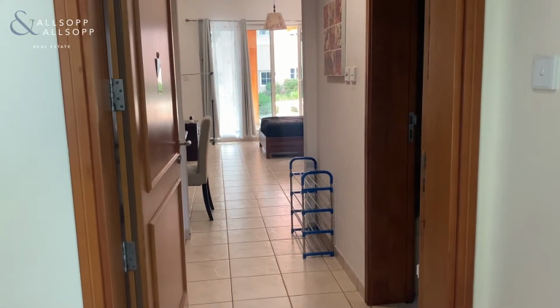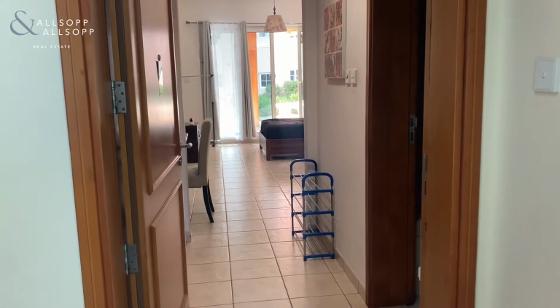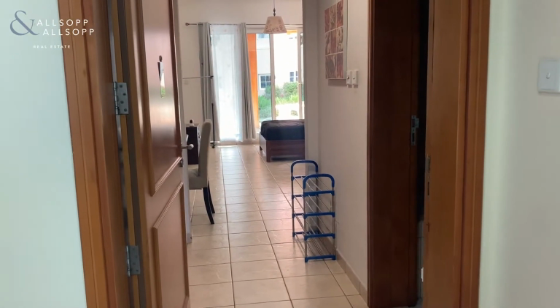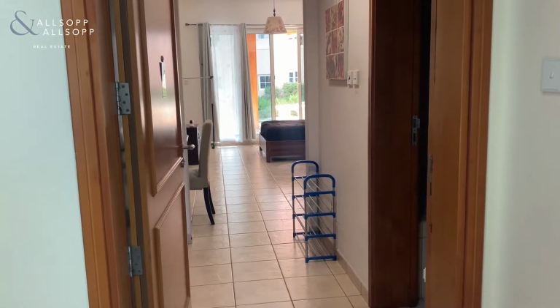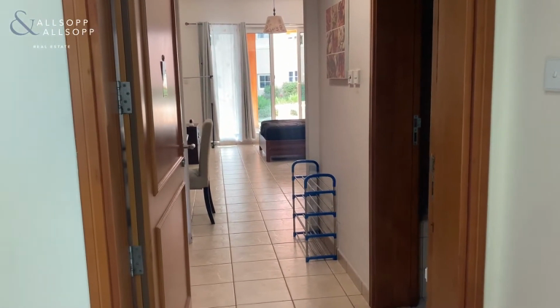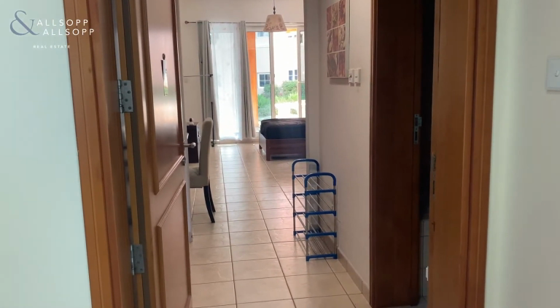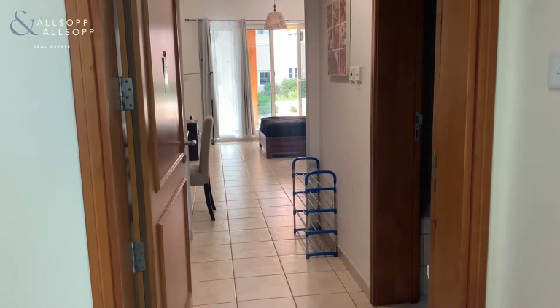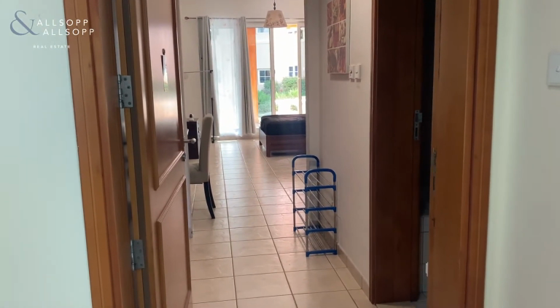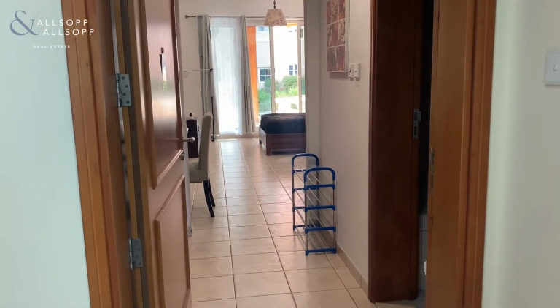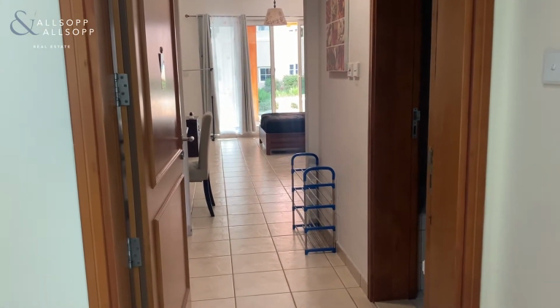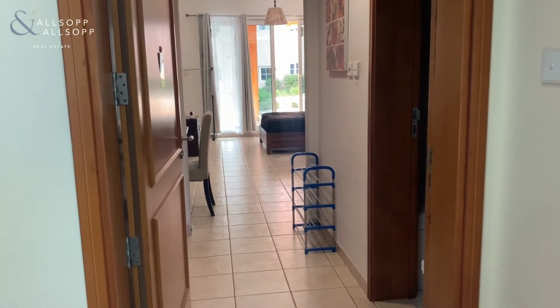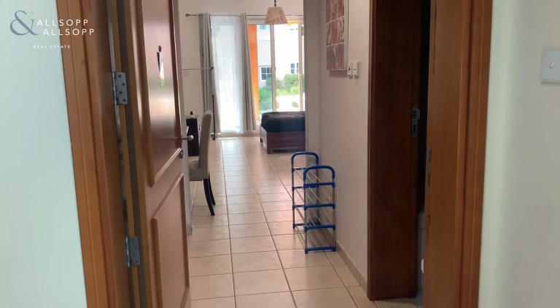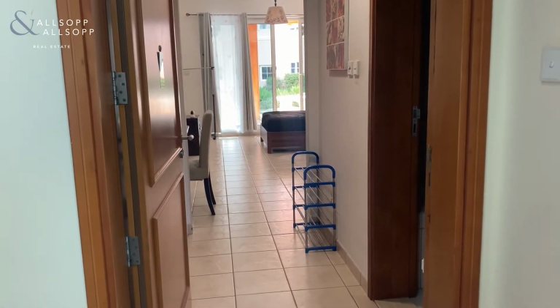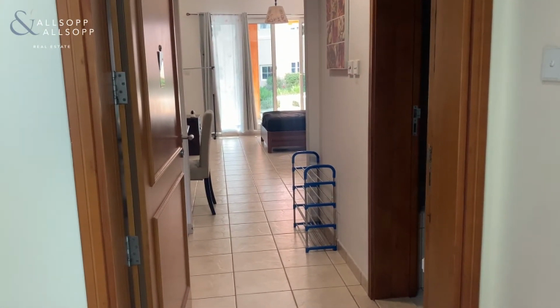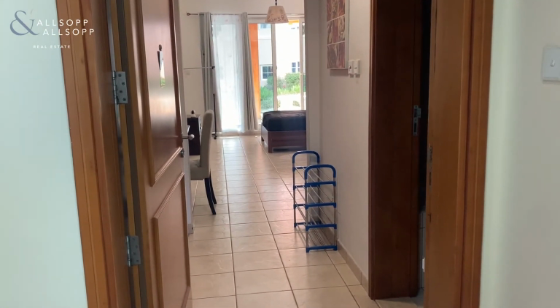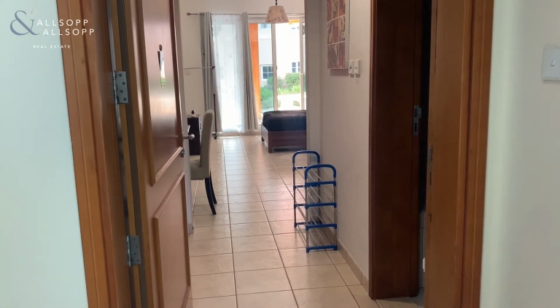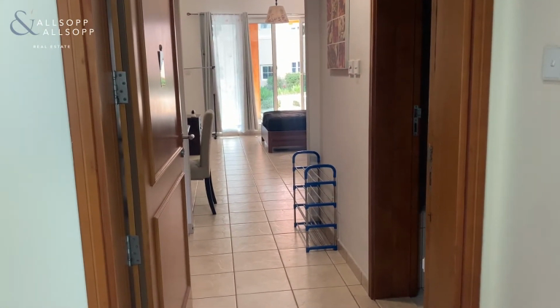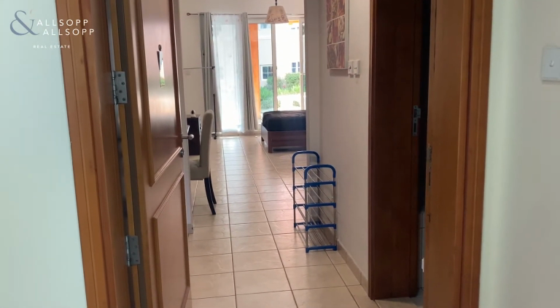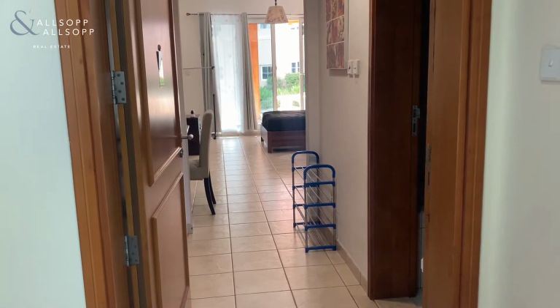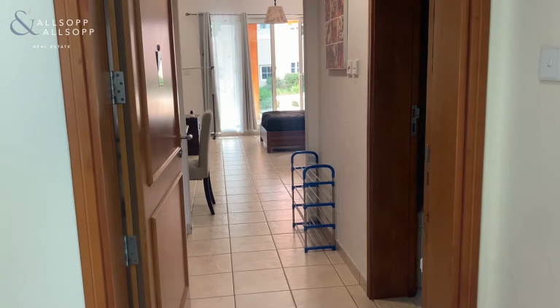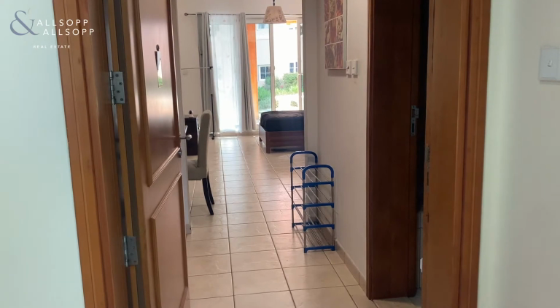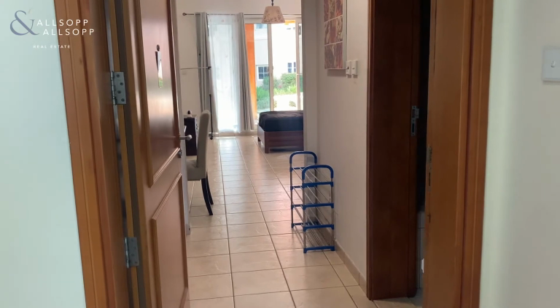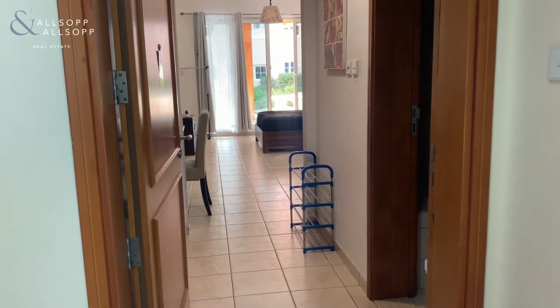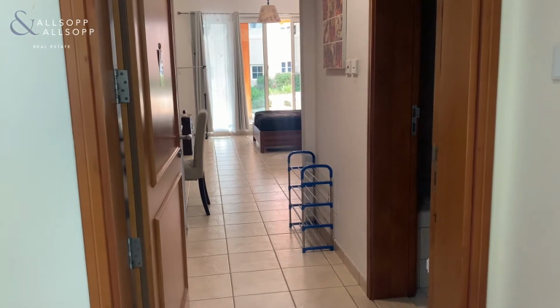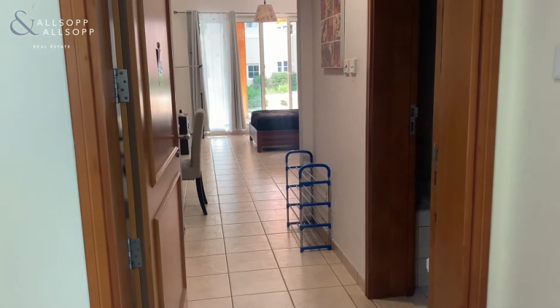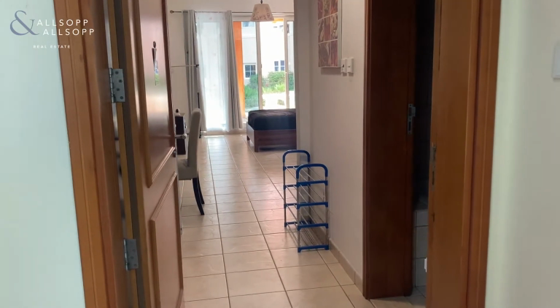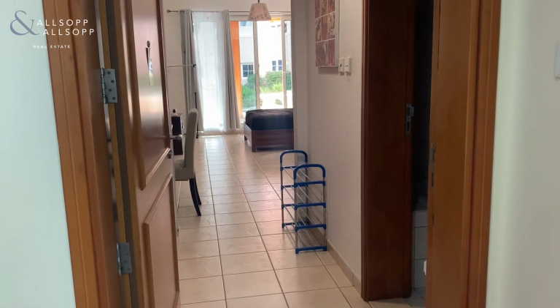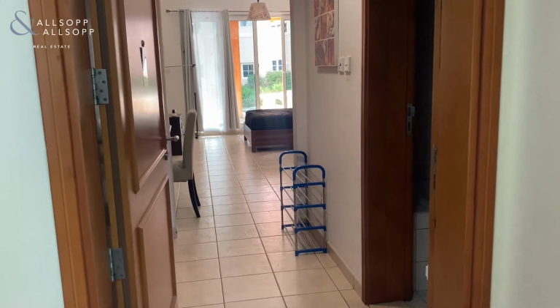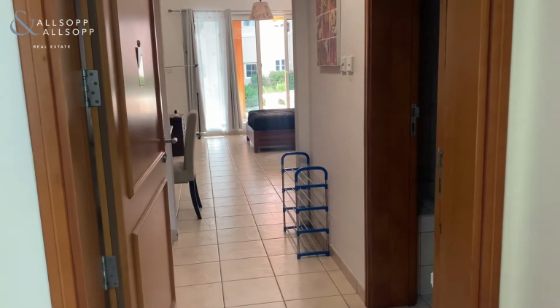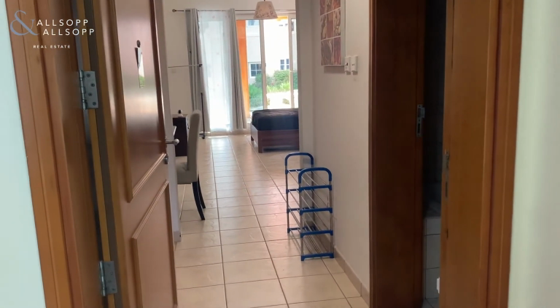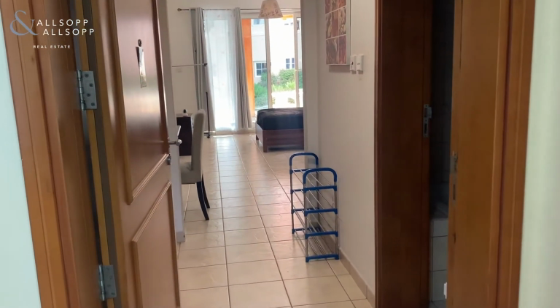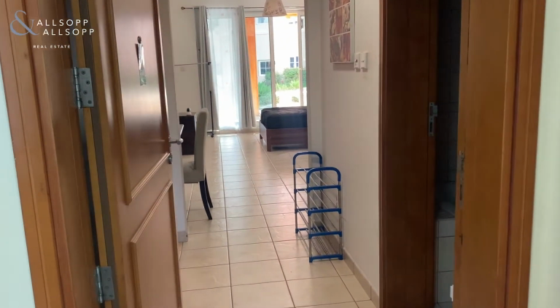Hi guys, this is Jordan from Allsop and Allsop Real Estate Brokers, here to show you a studio apartment in Garden West in Green Community East.